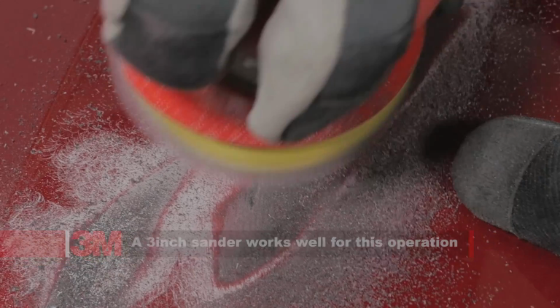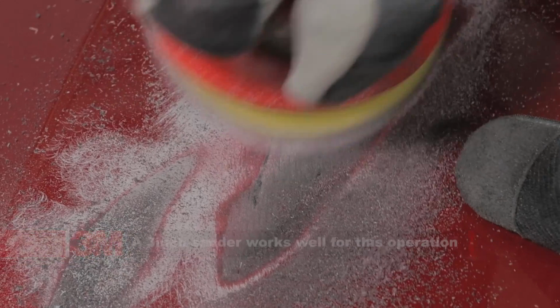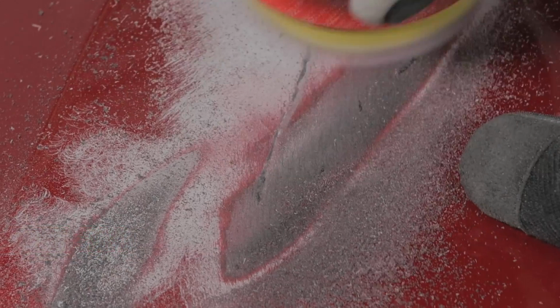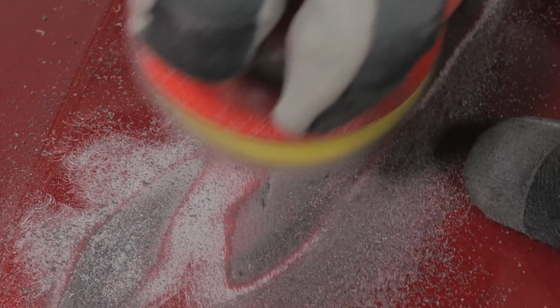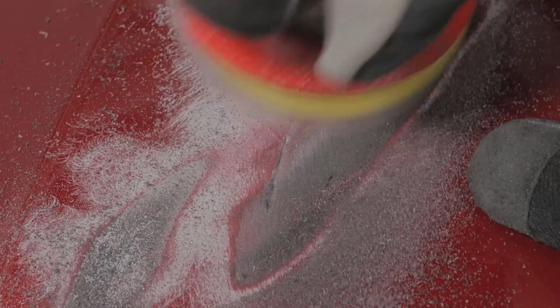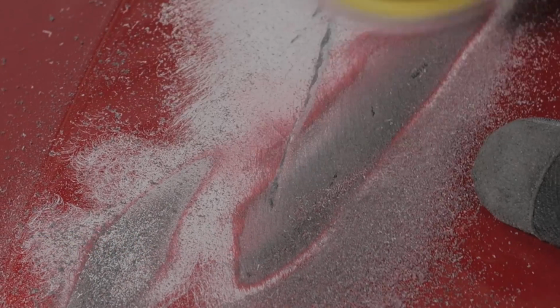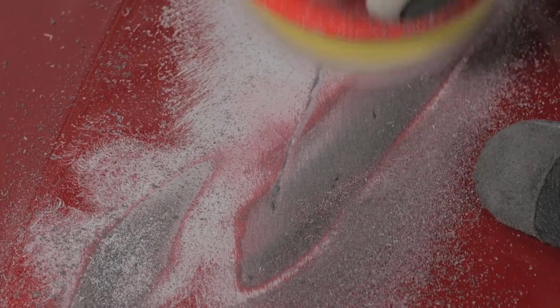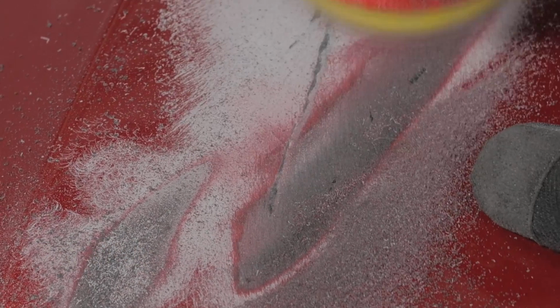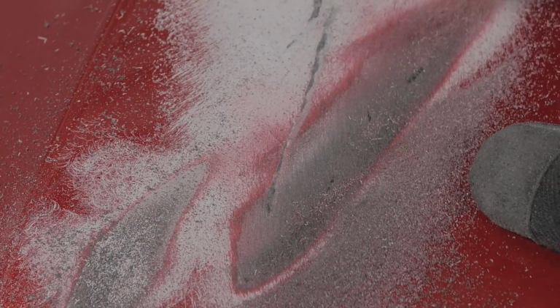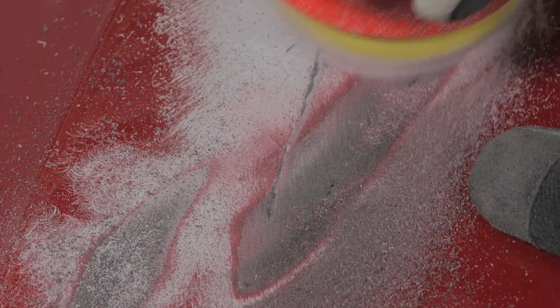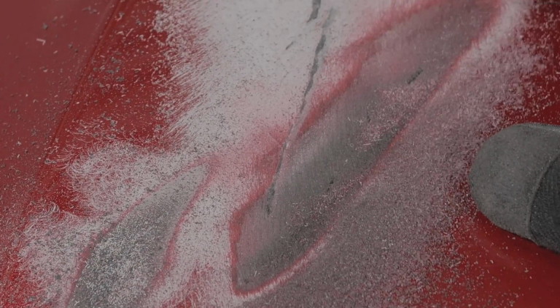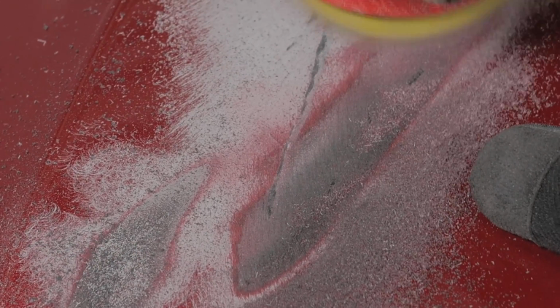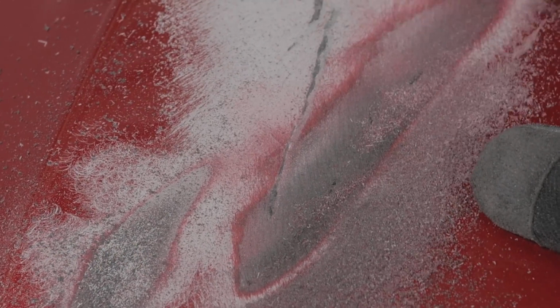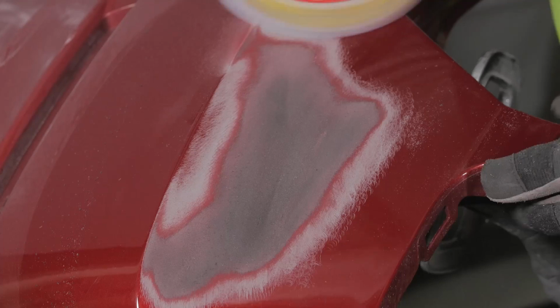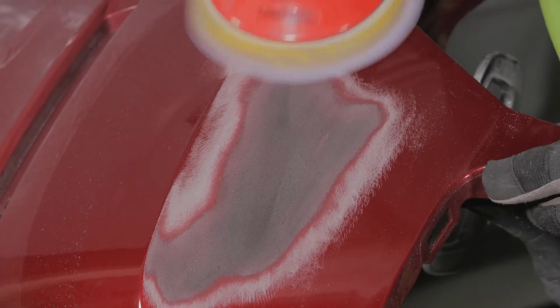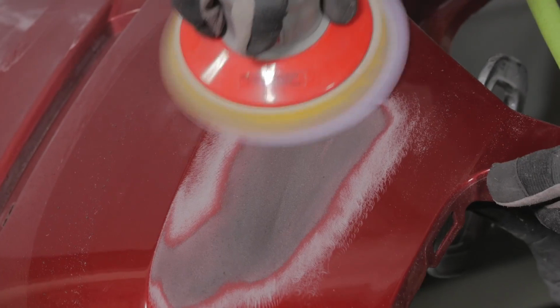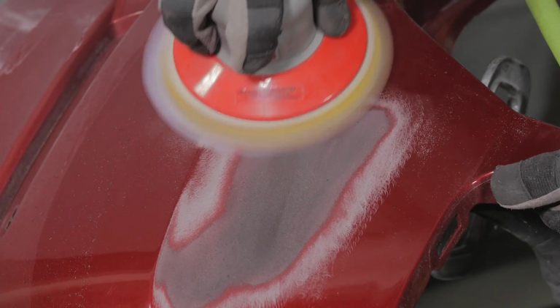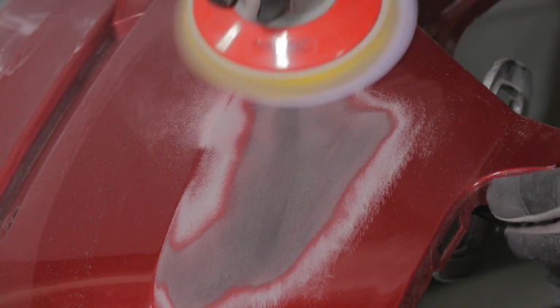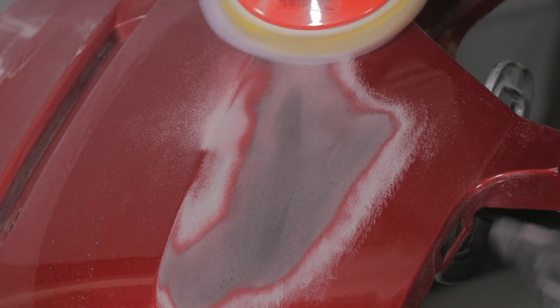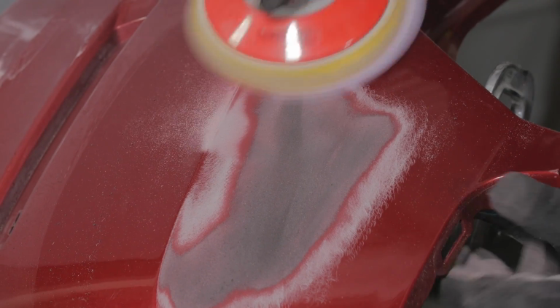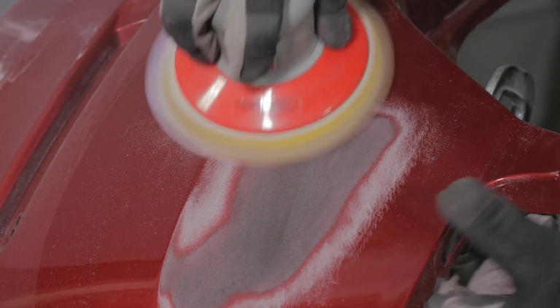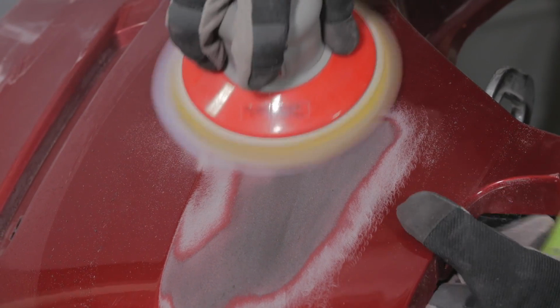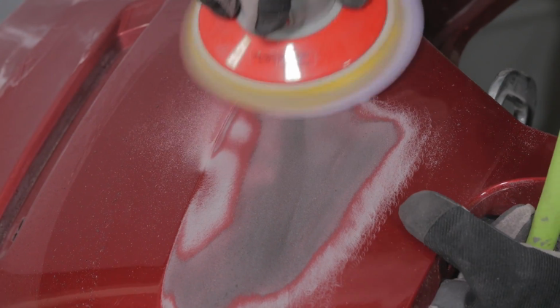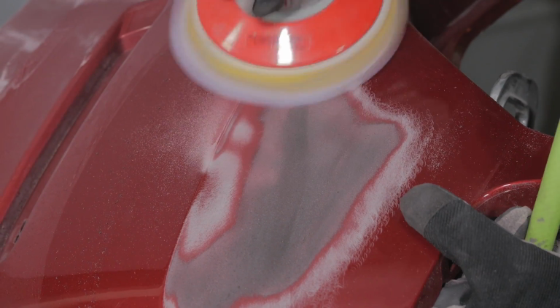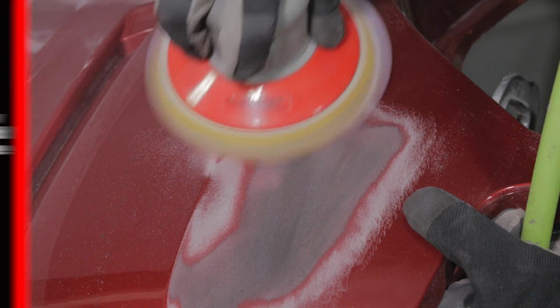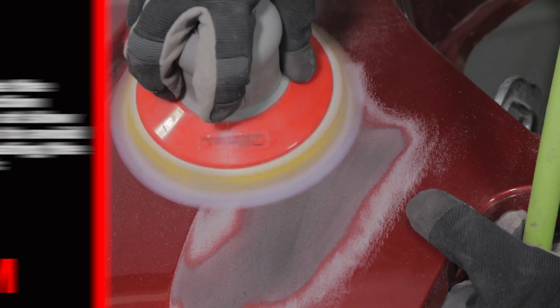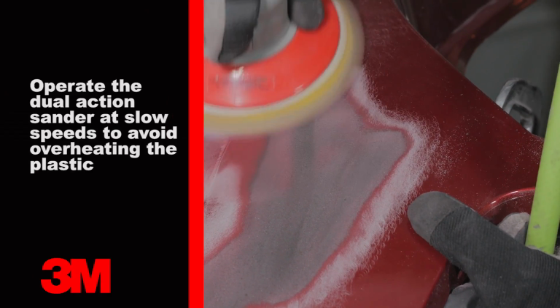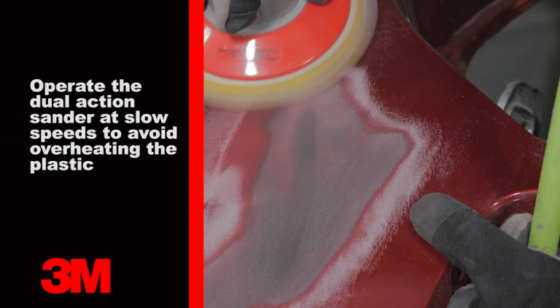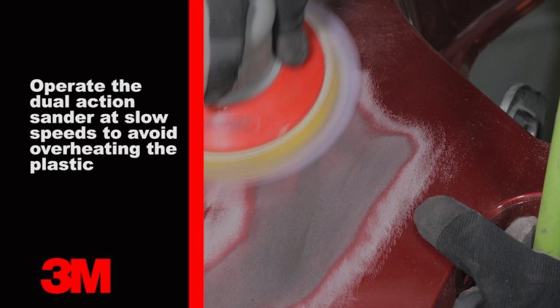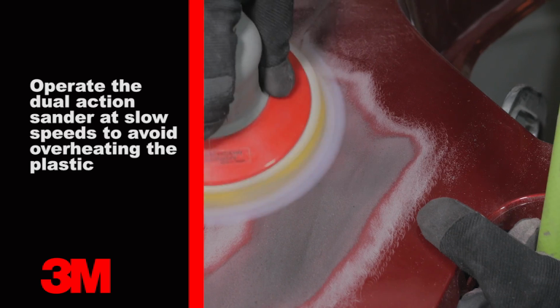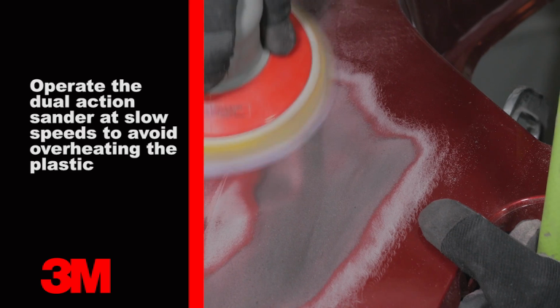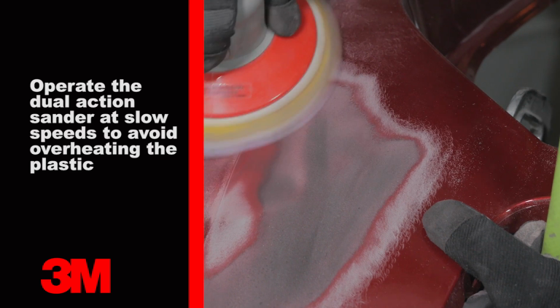Then feather the repair area back to bare plastic two to three inches using P150 grit.